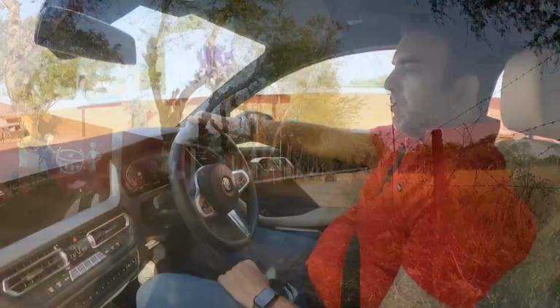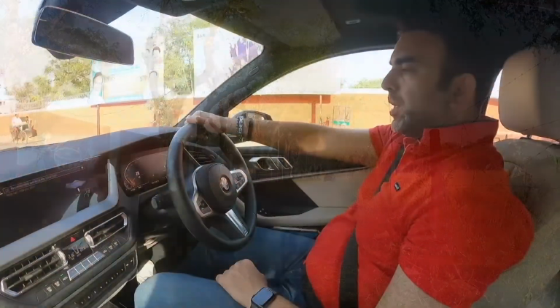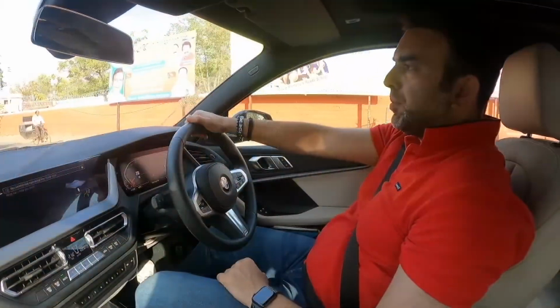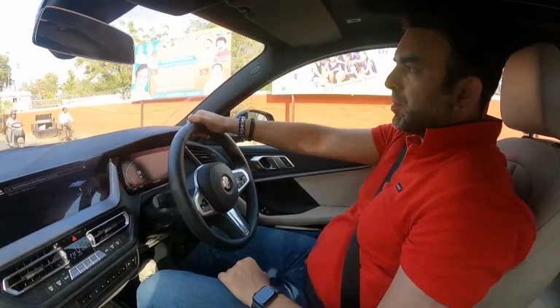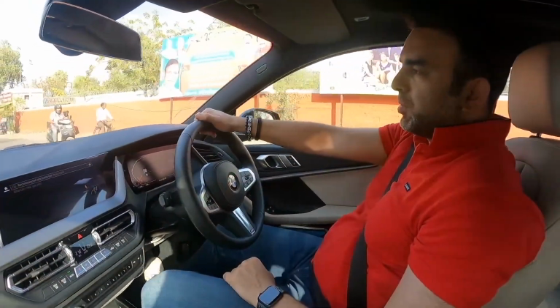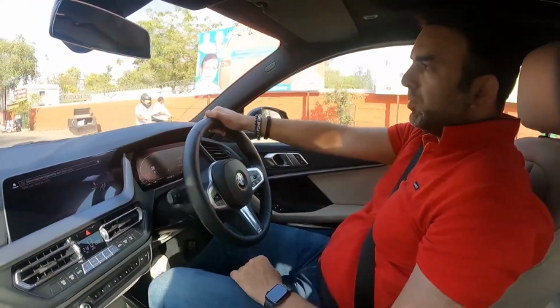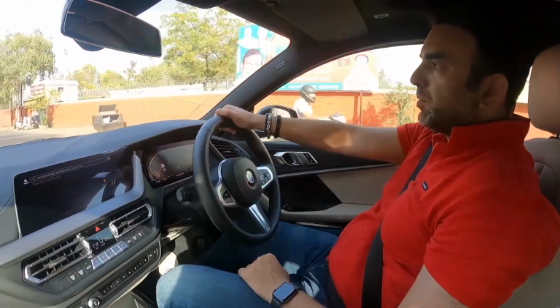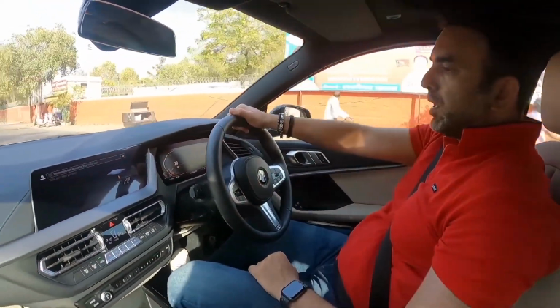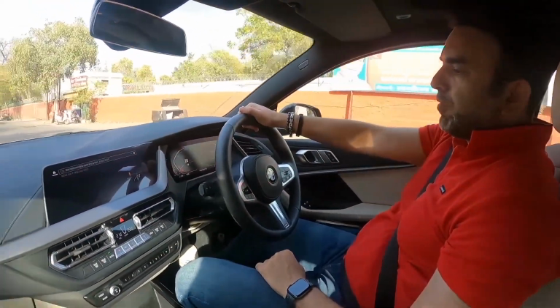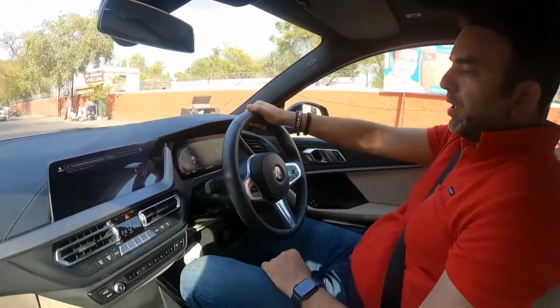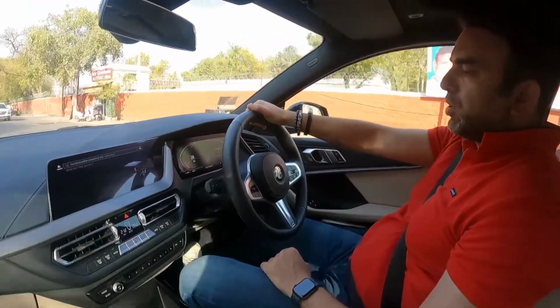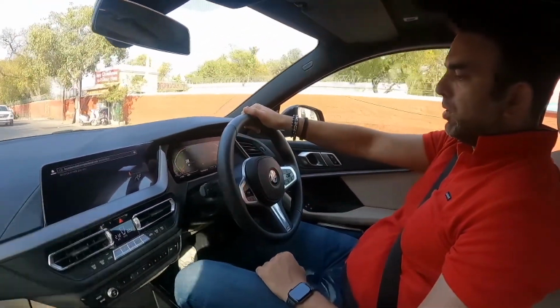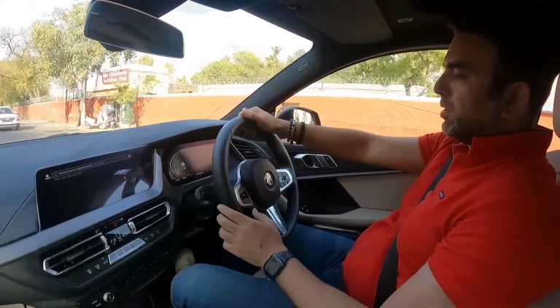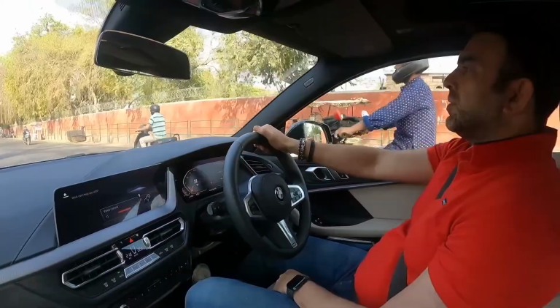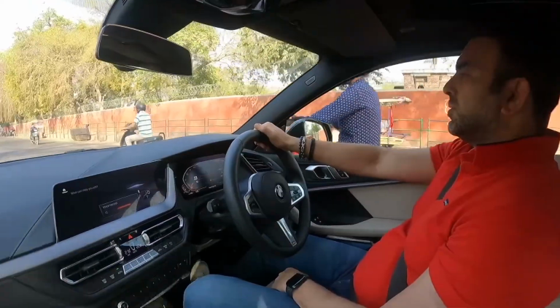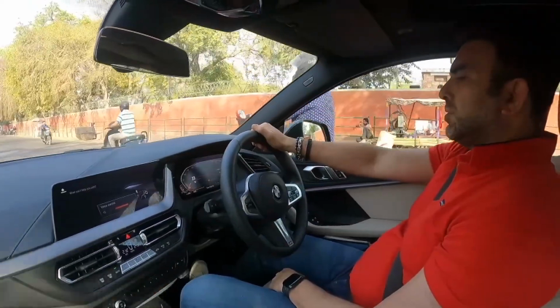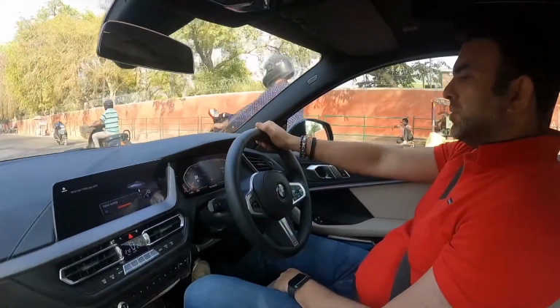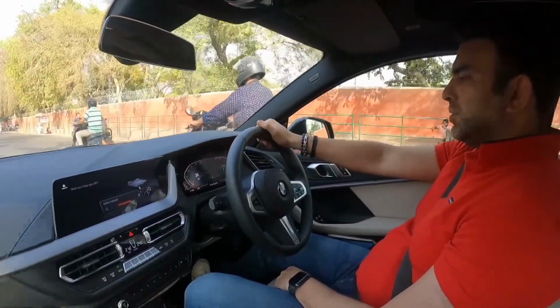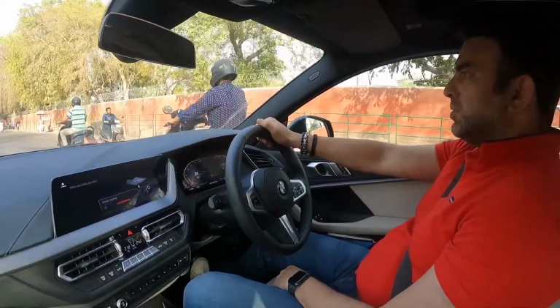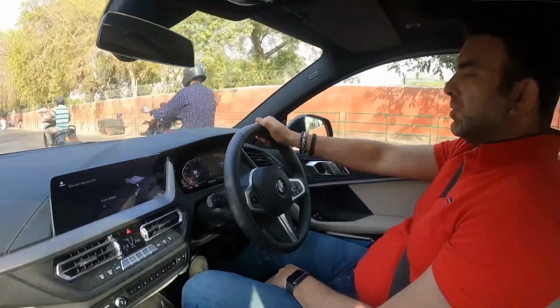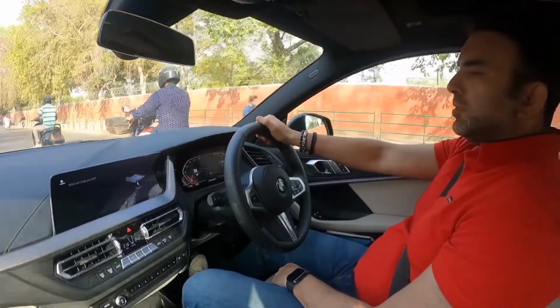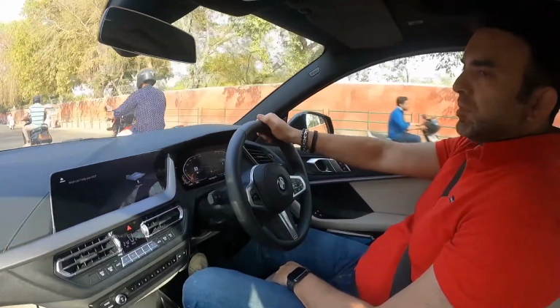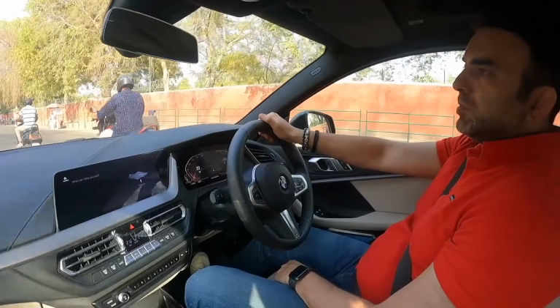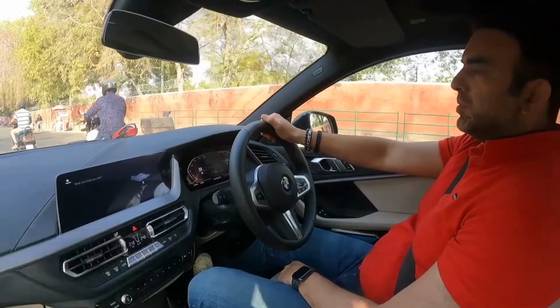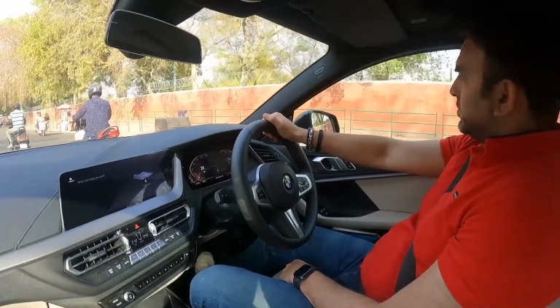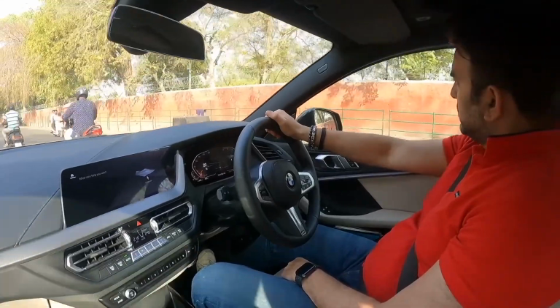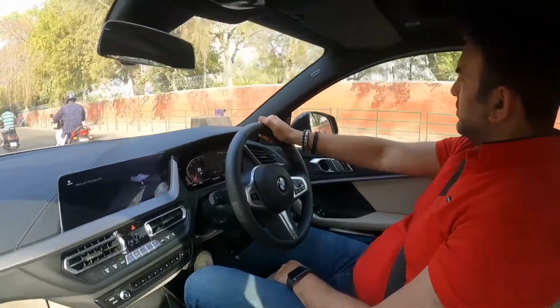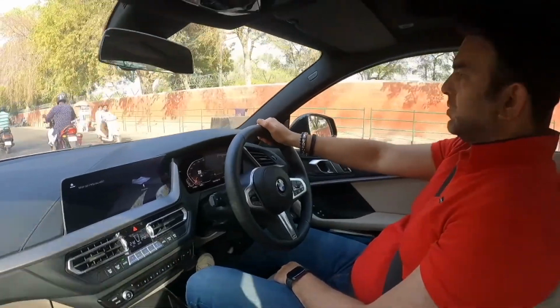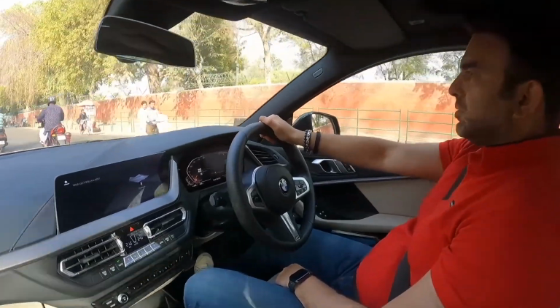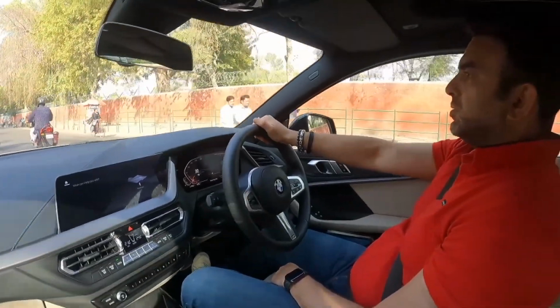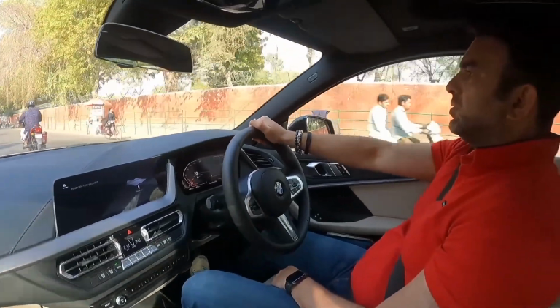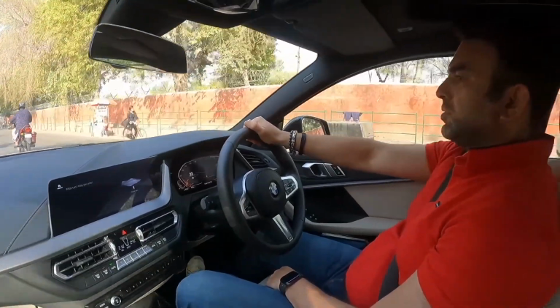Hey BMW, I'm feeling cold. I will increase the temperature. It will be more comfortable shortly.